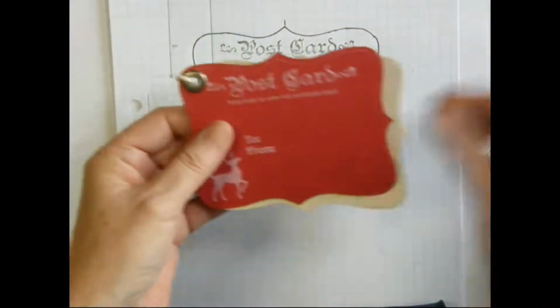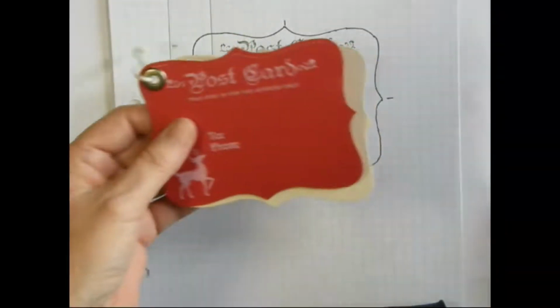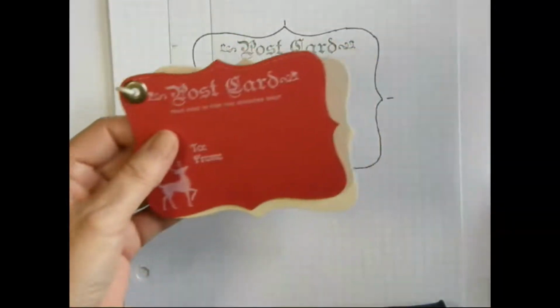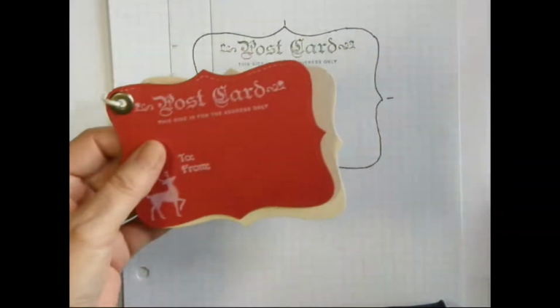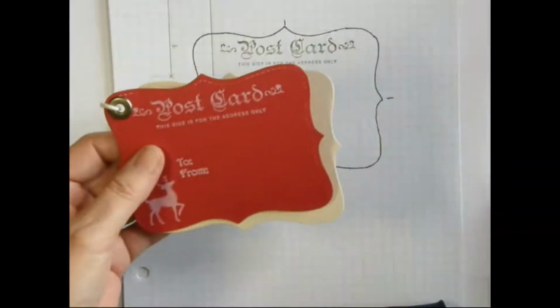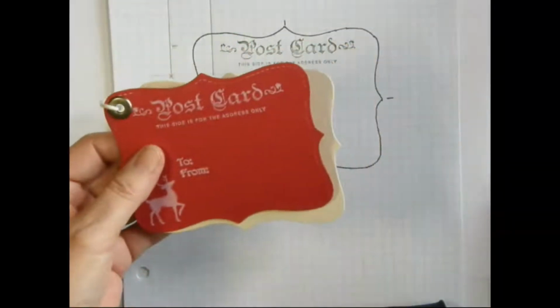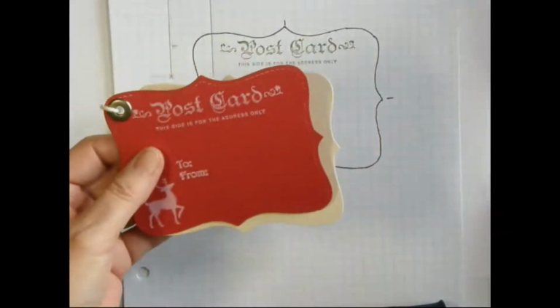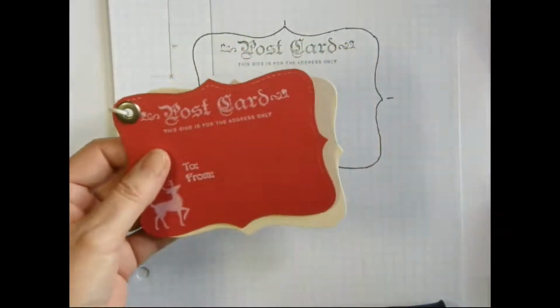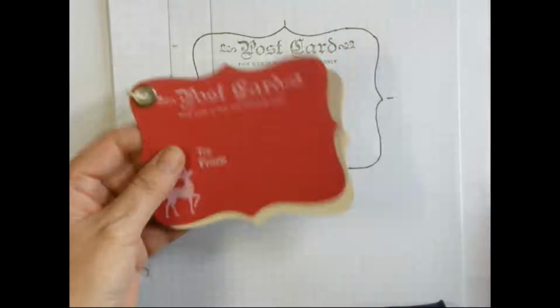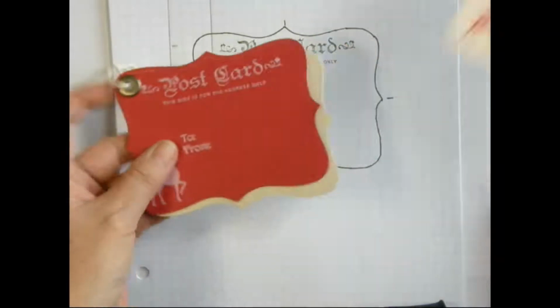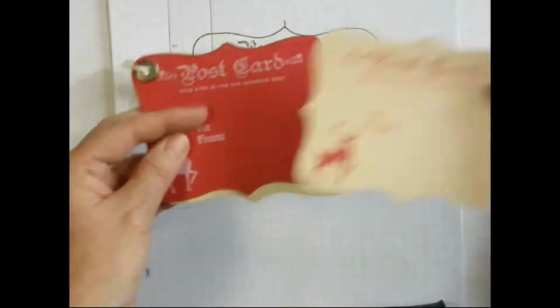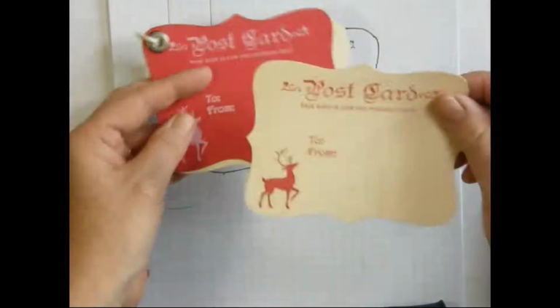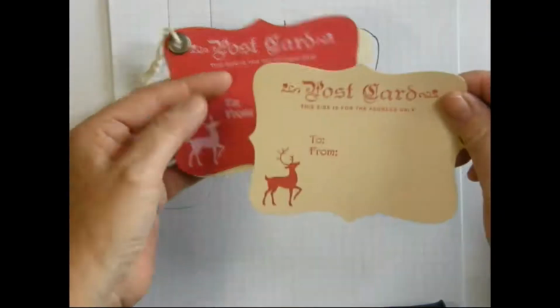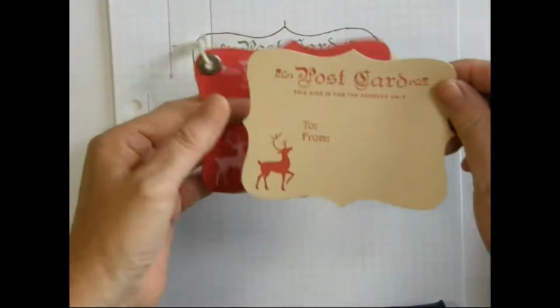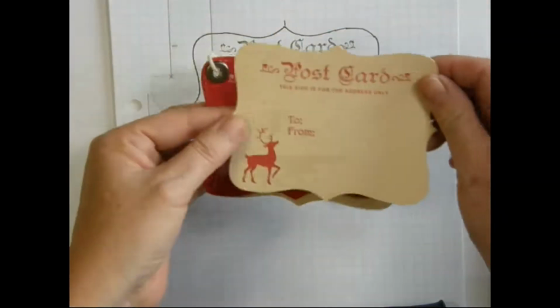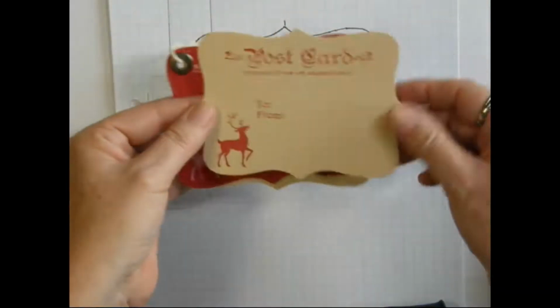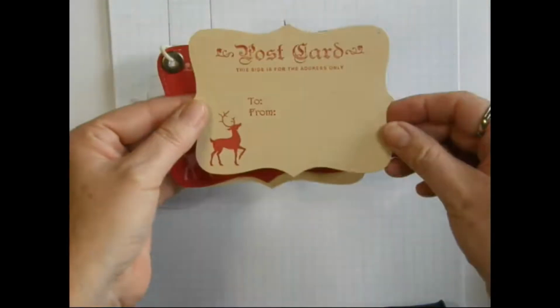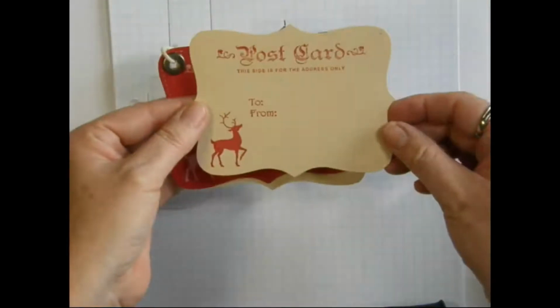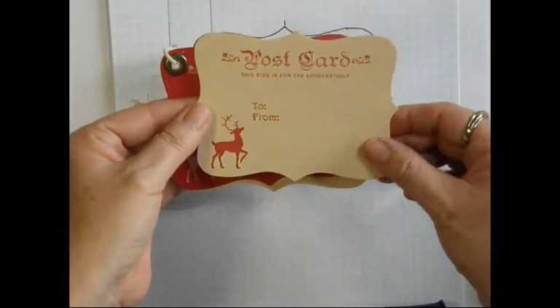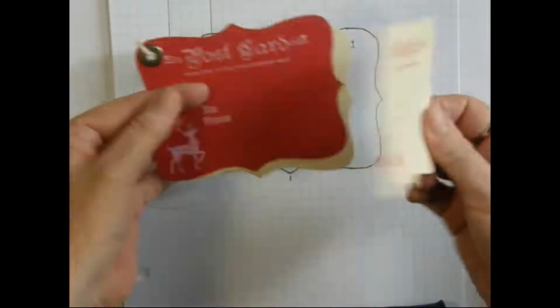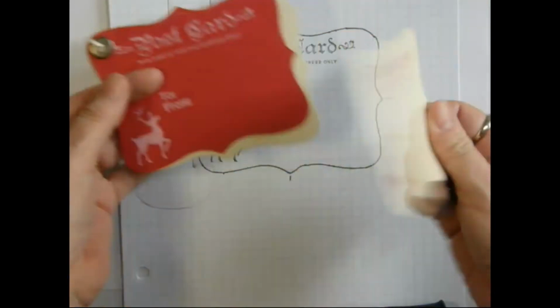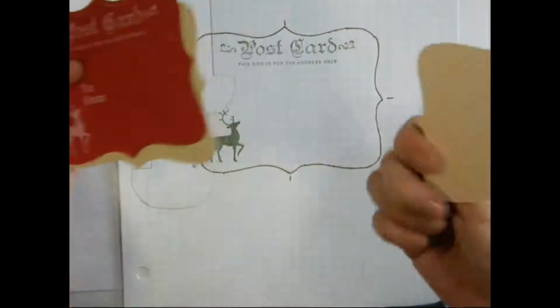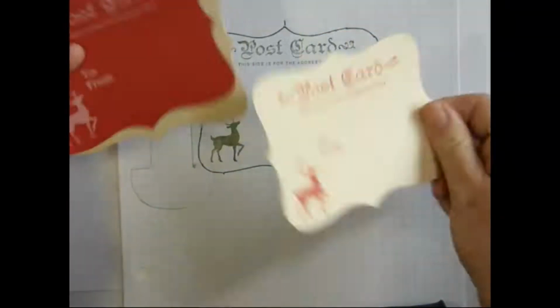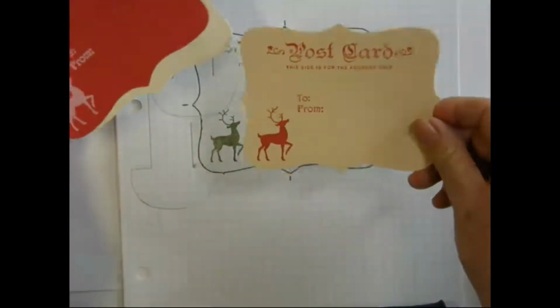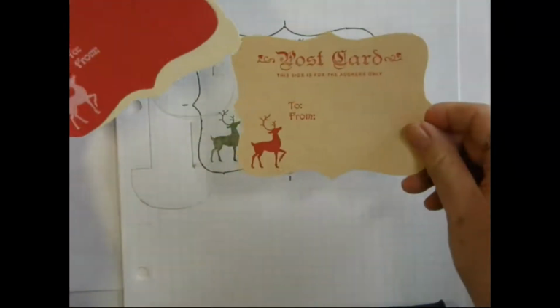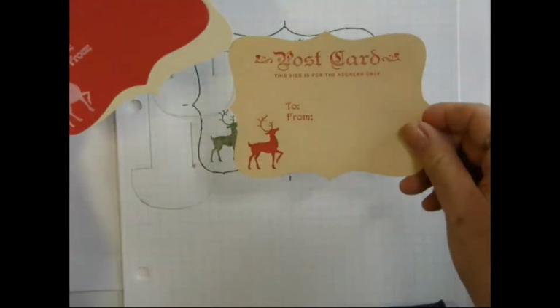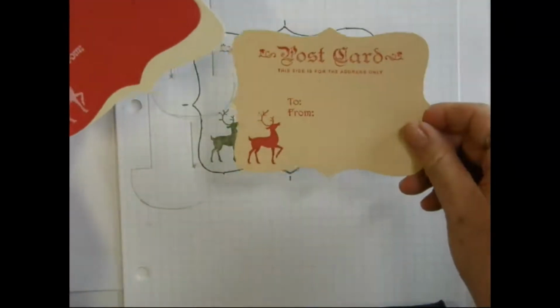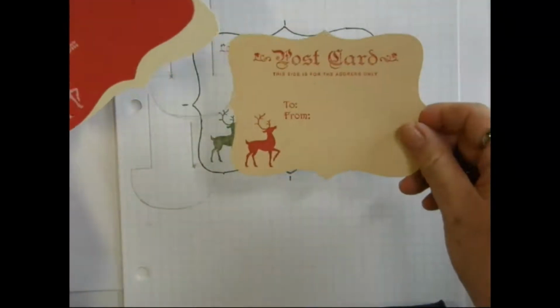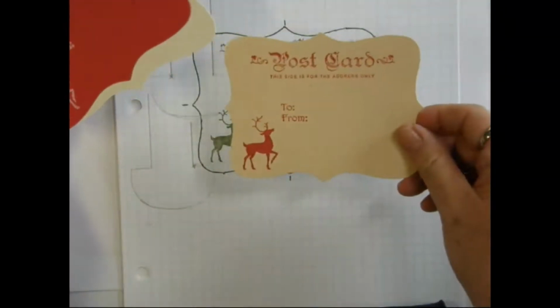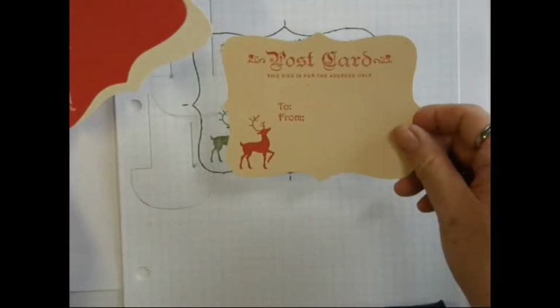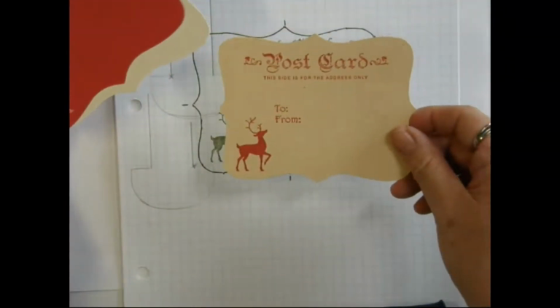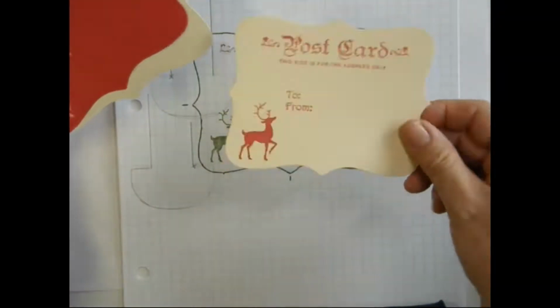I also make them without using the grommet, and then you can just tape that right to the box or the gift.